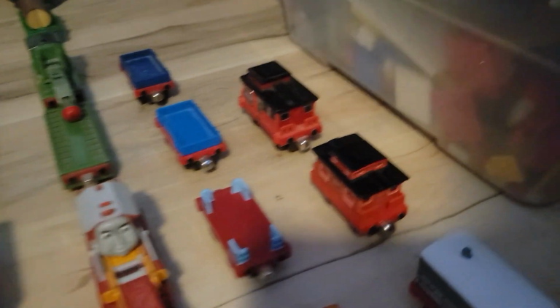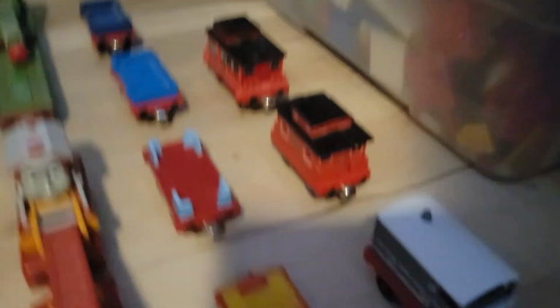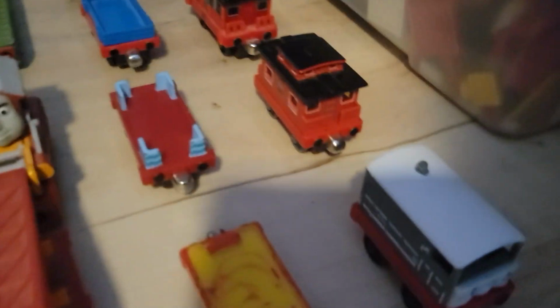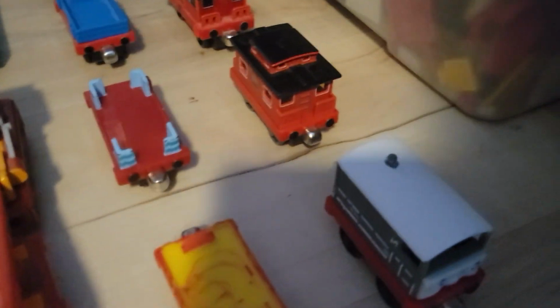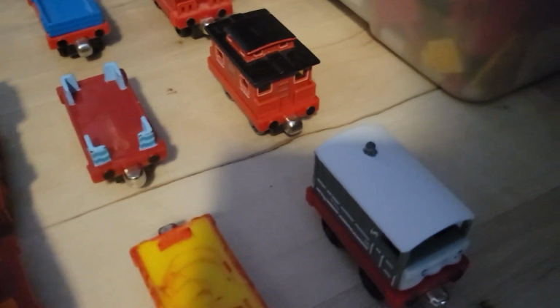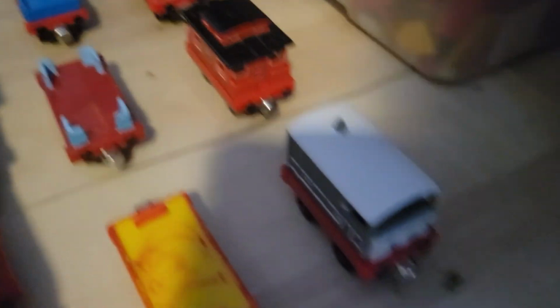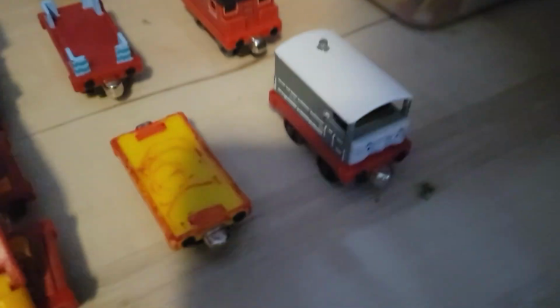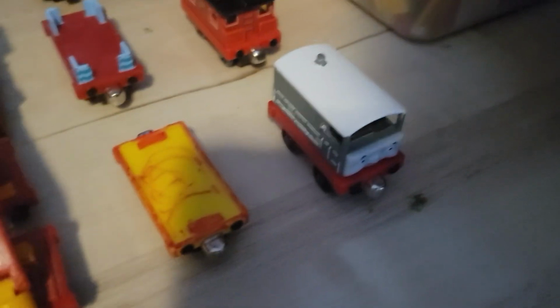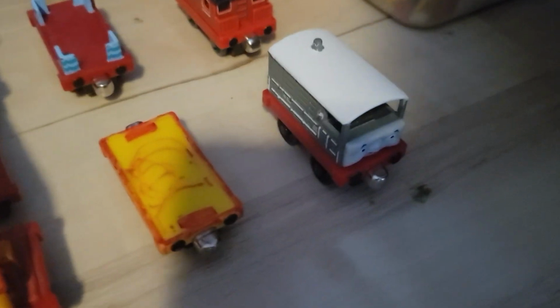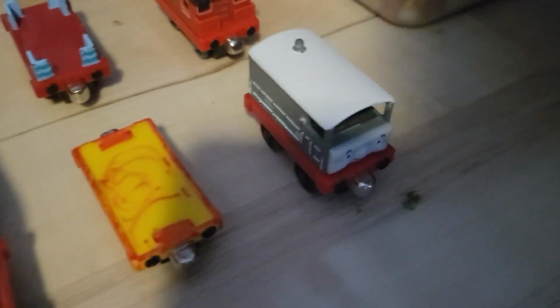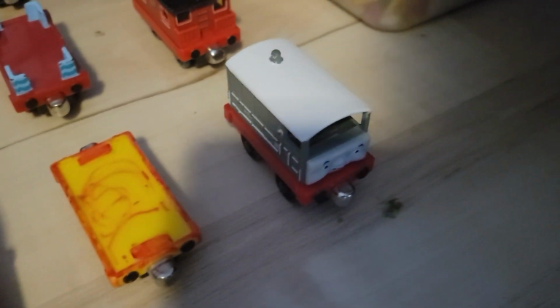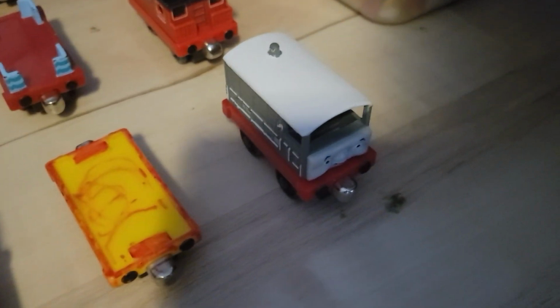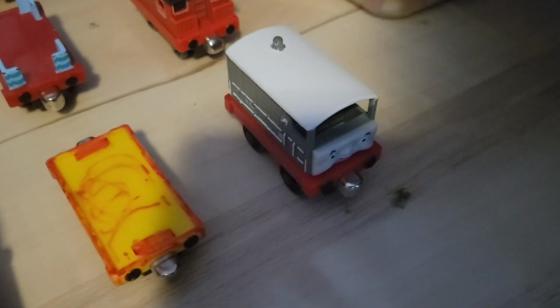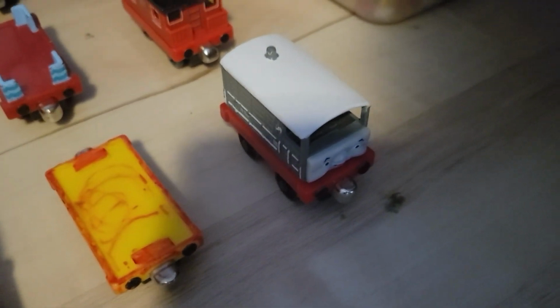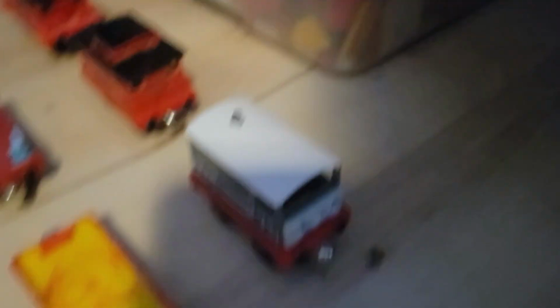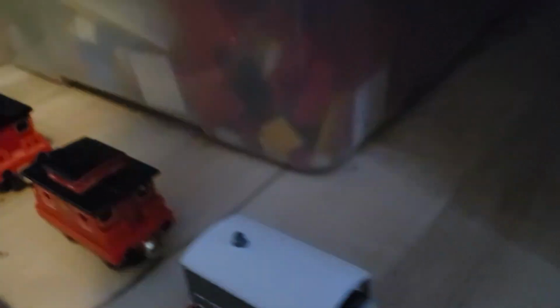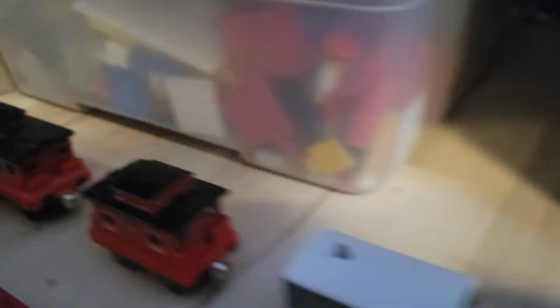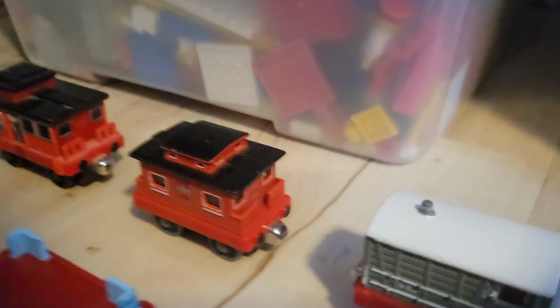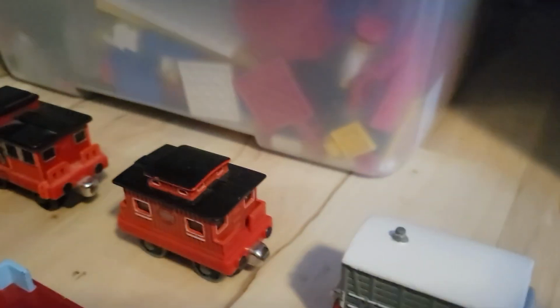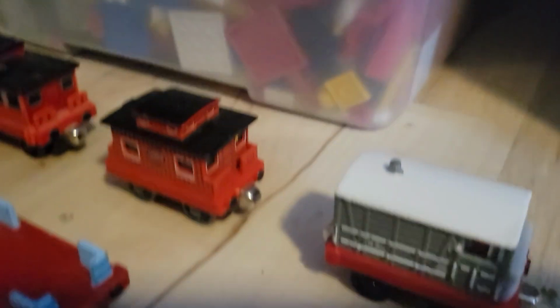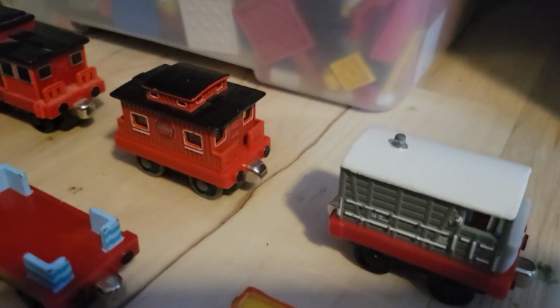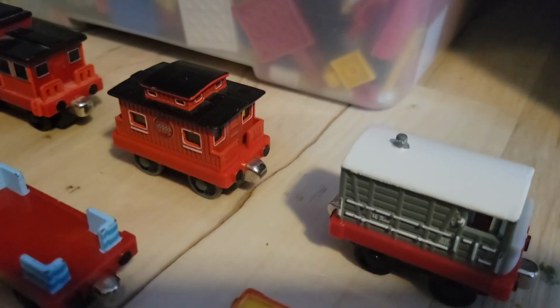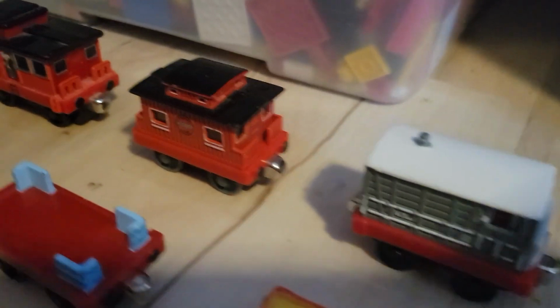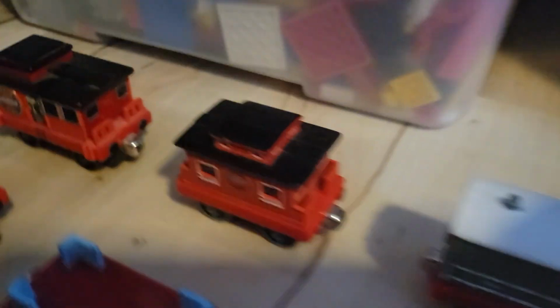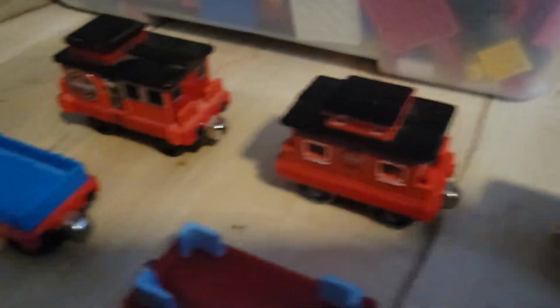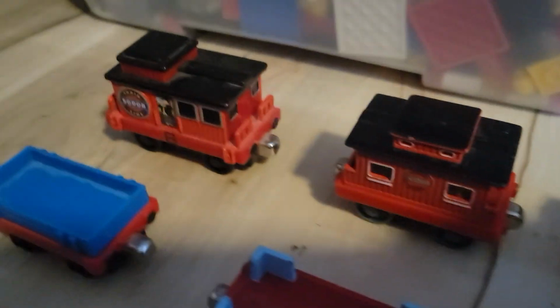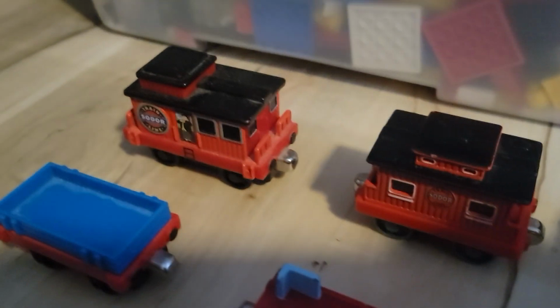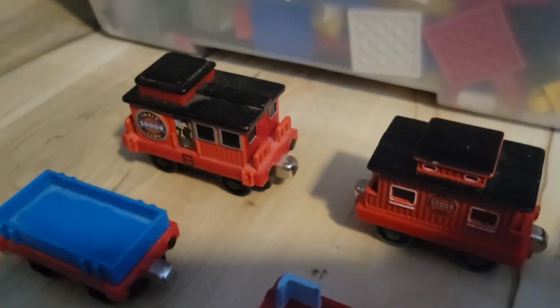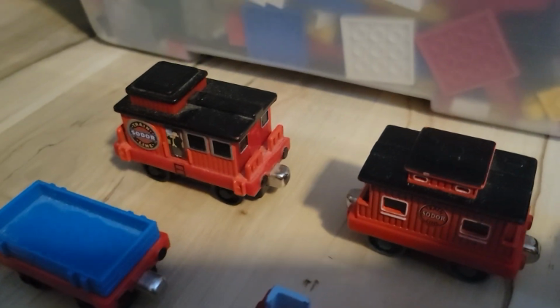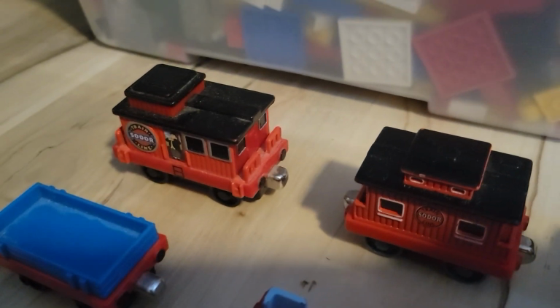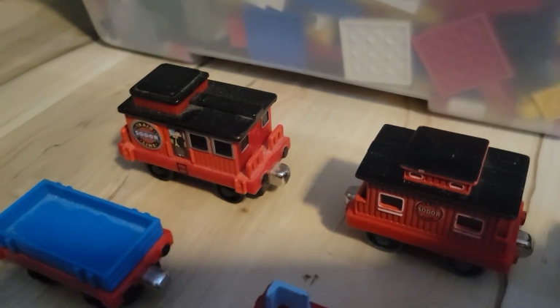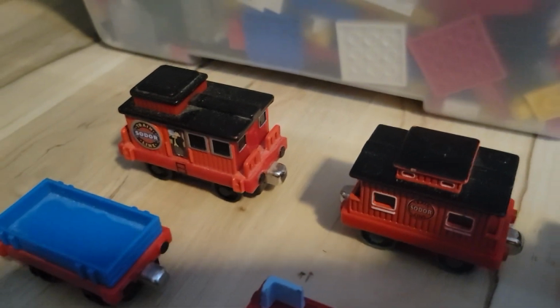And here are my brake vans and cabooses. Toad, the silver lining caboose, and the musical caboose.